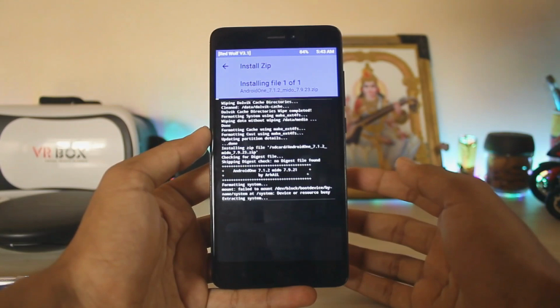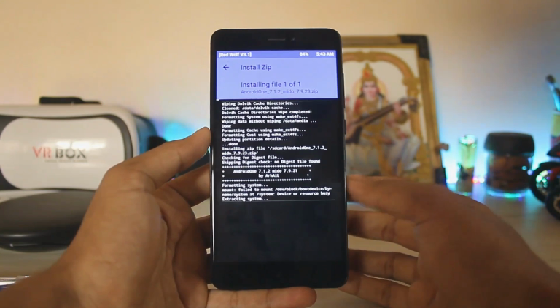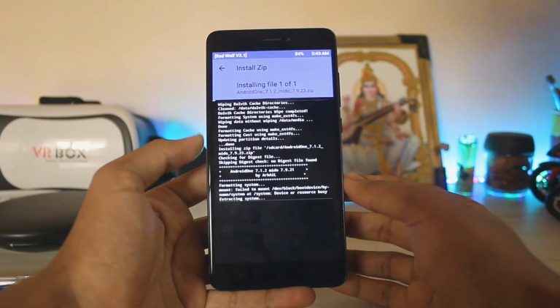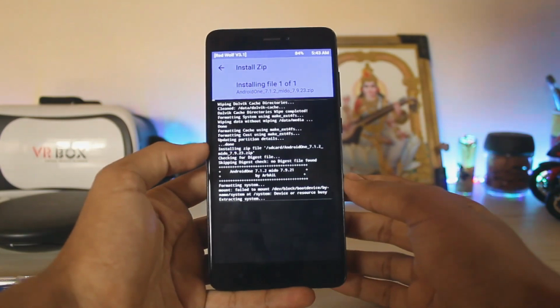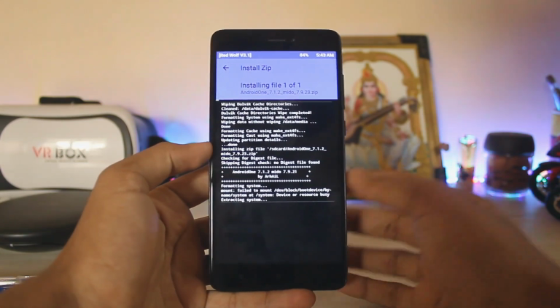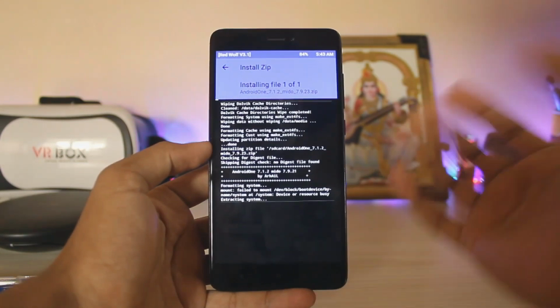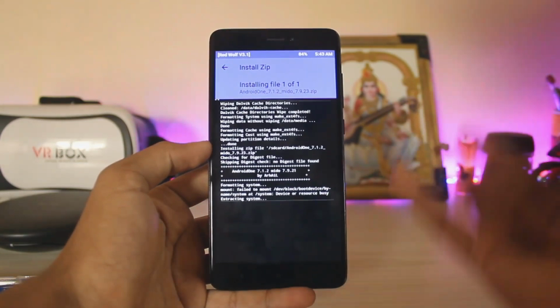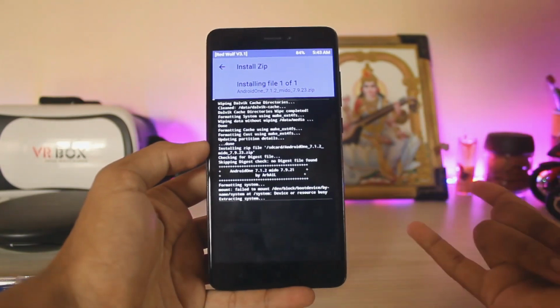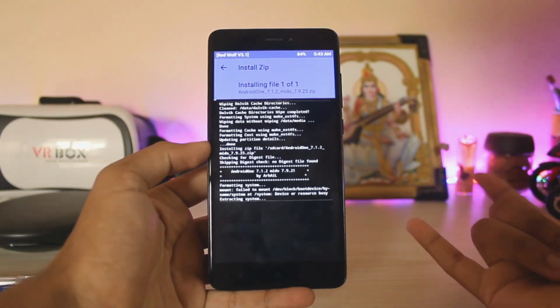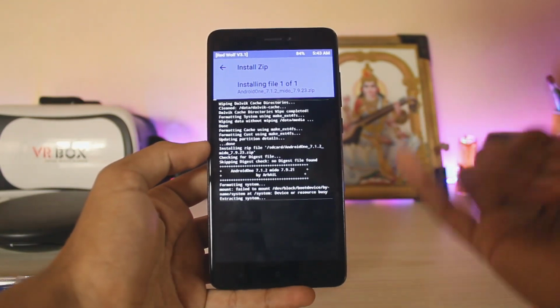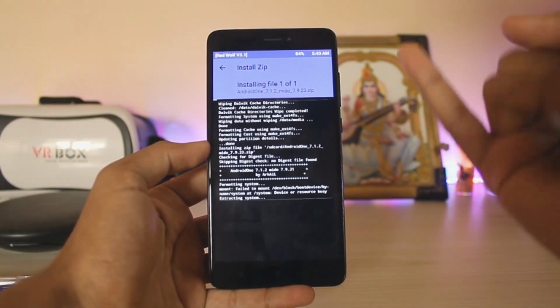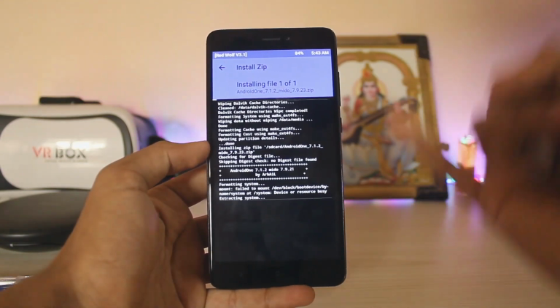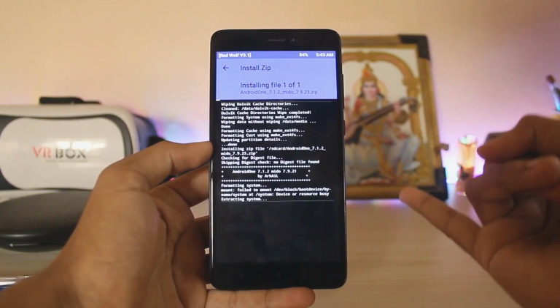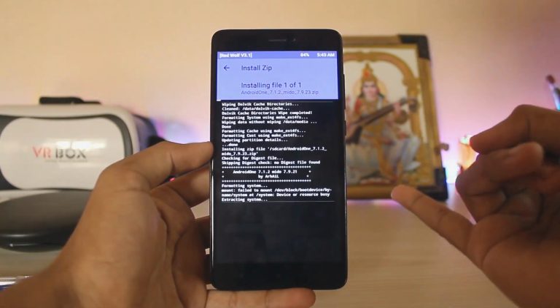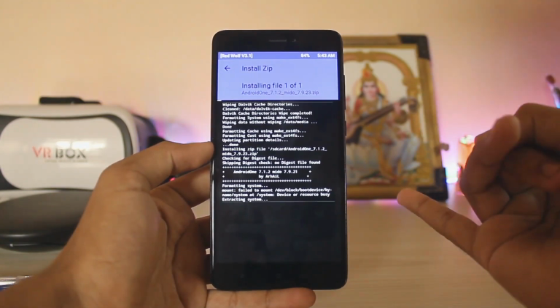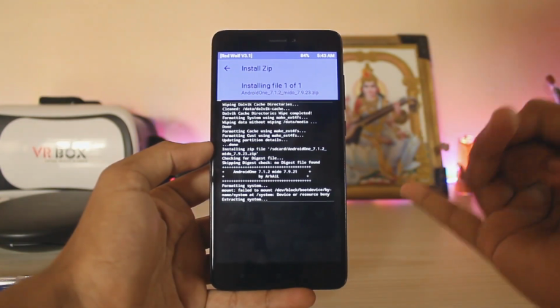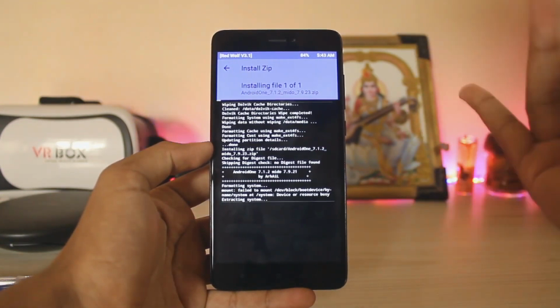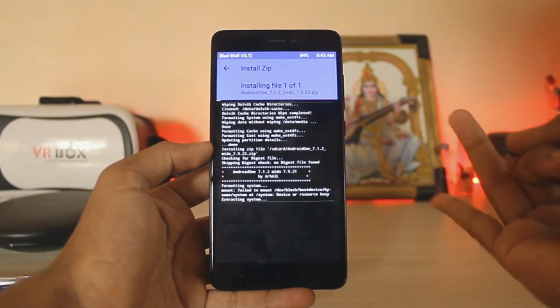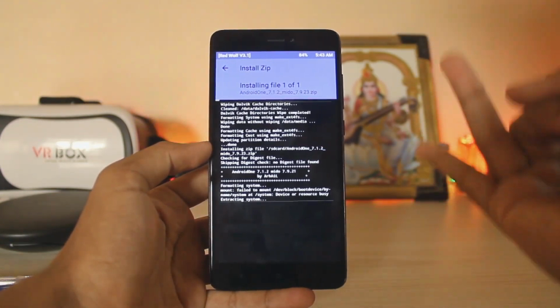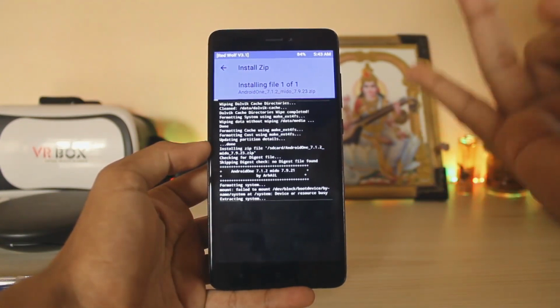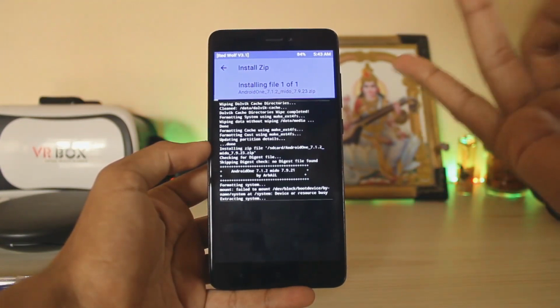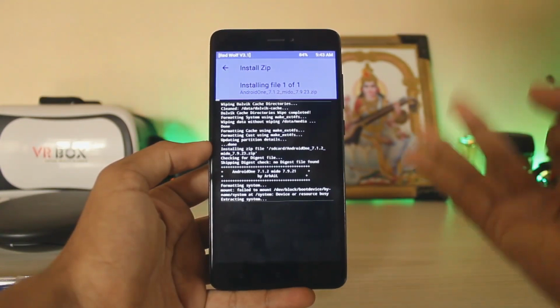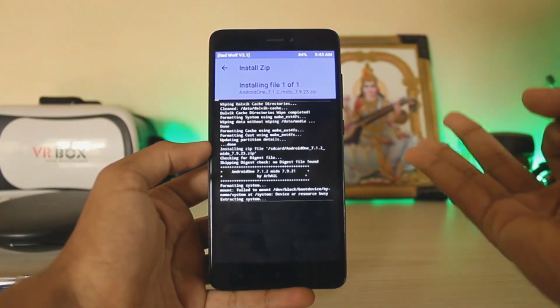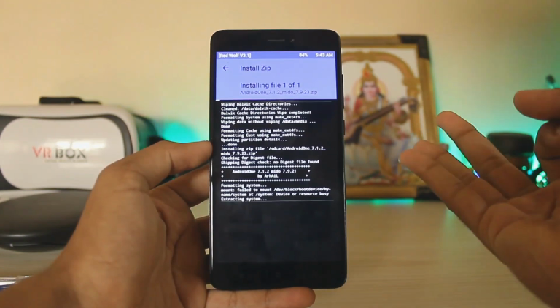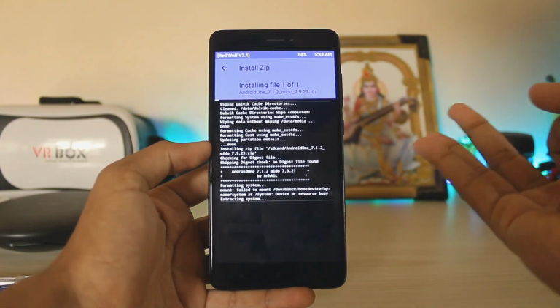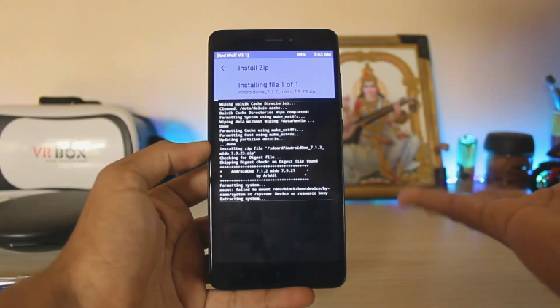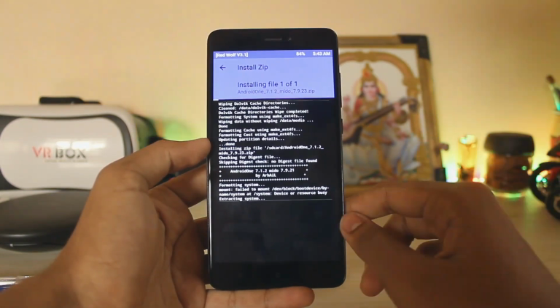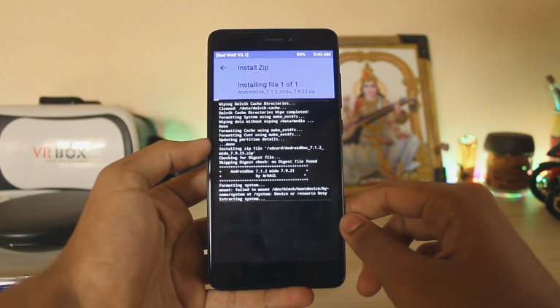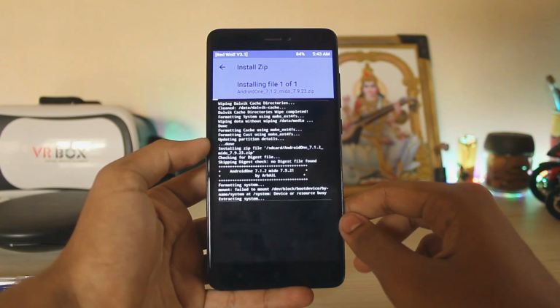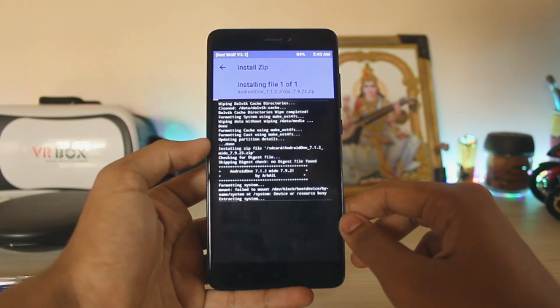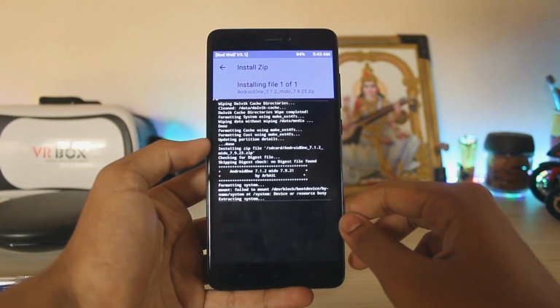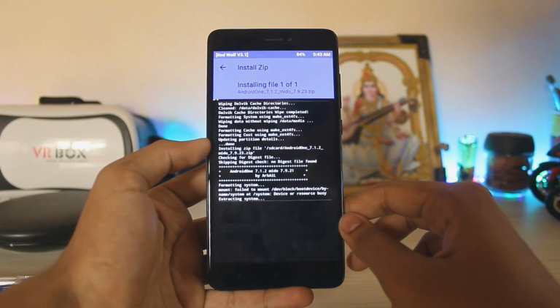This should take around five minutes. The only bugs in this ROM are no VoLTE and no fingerprint scanner for Goodix devices.